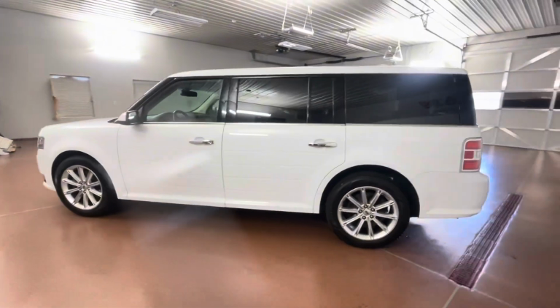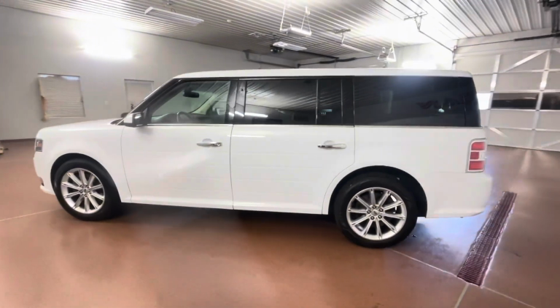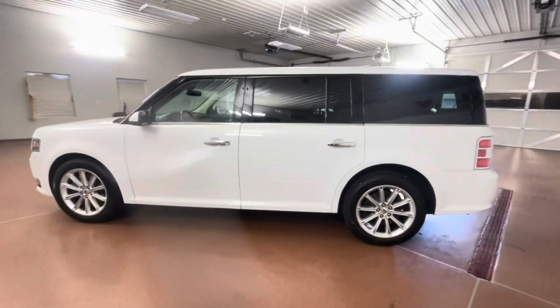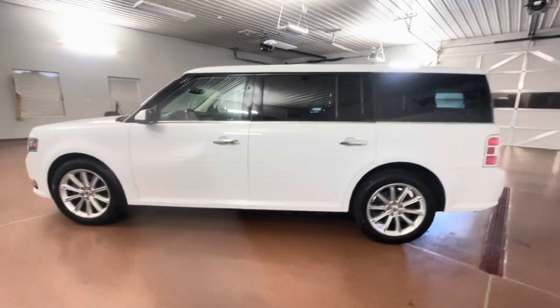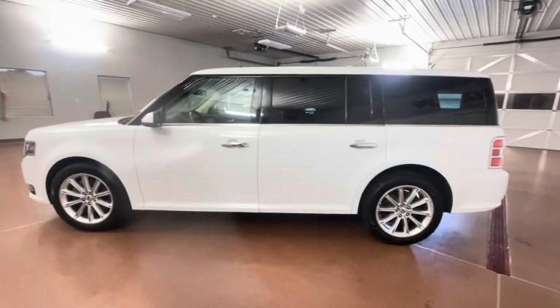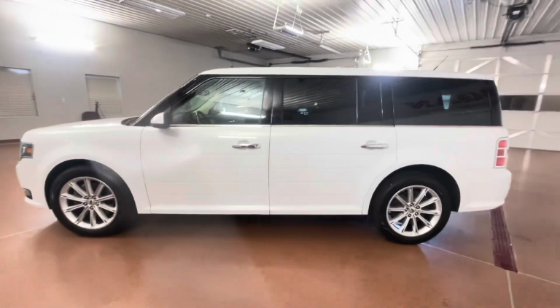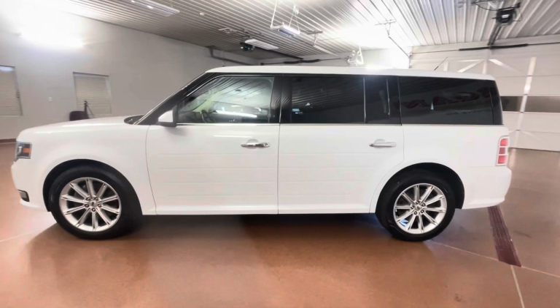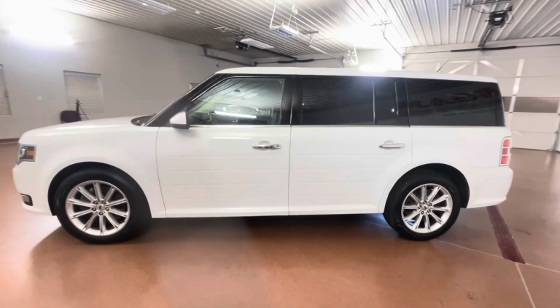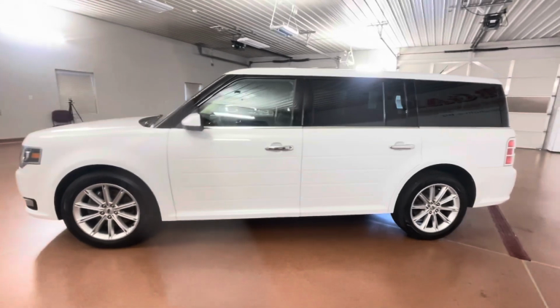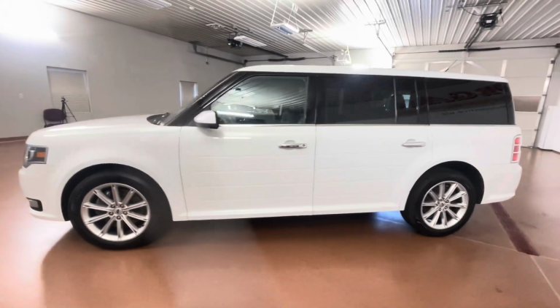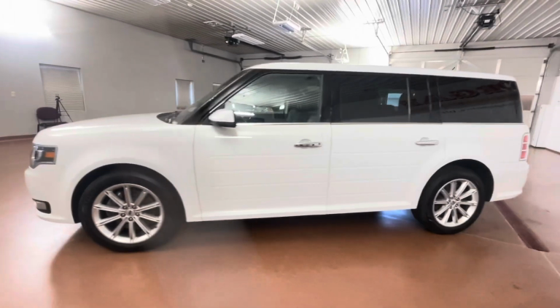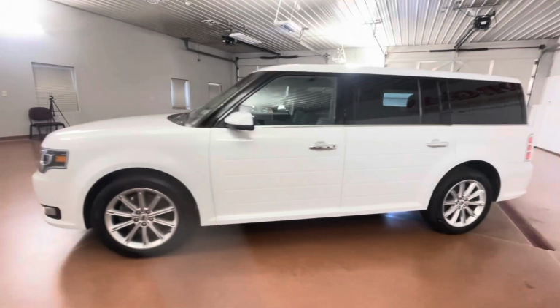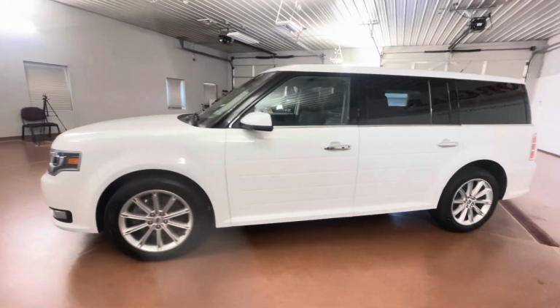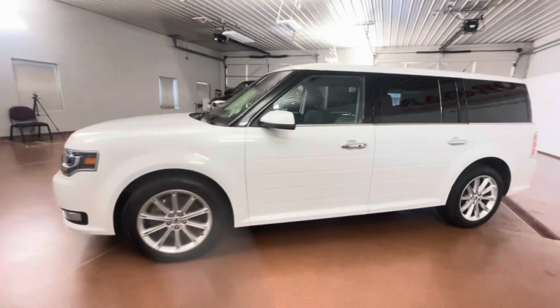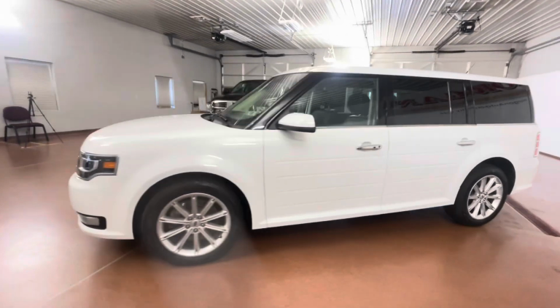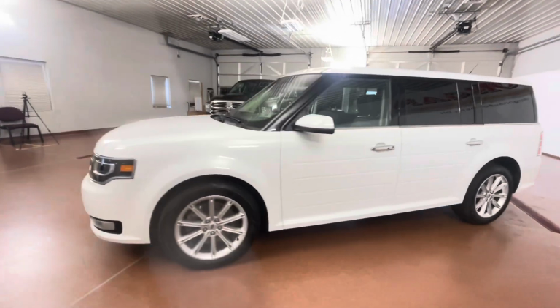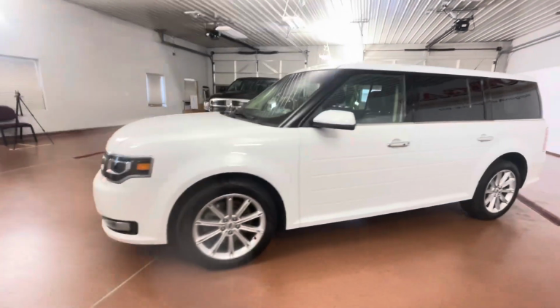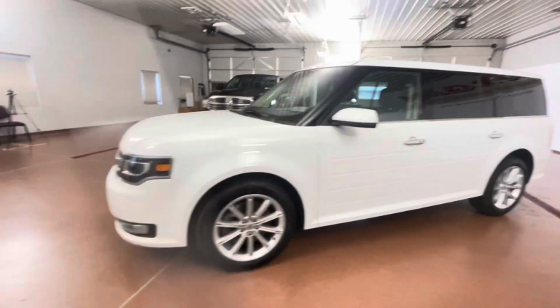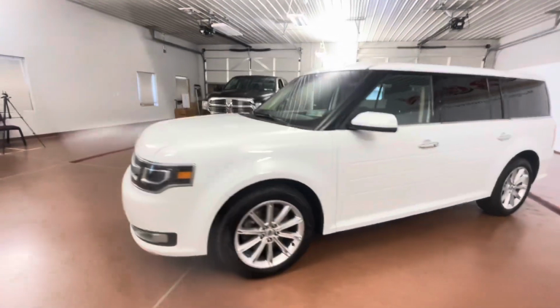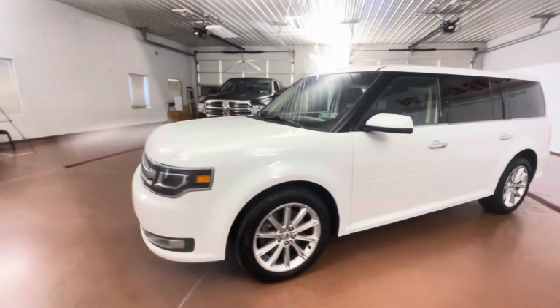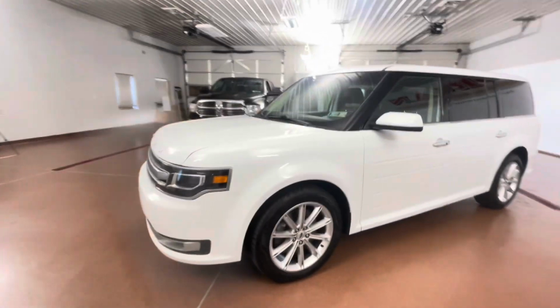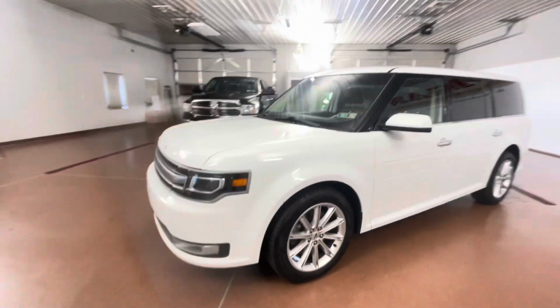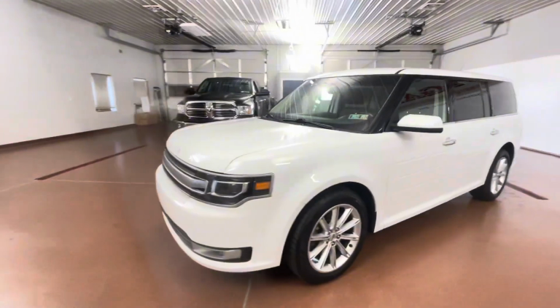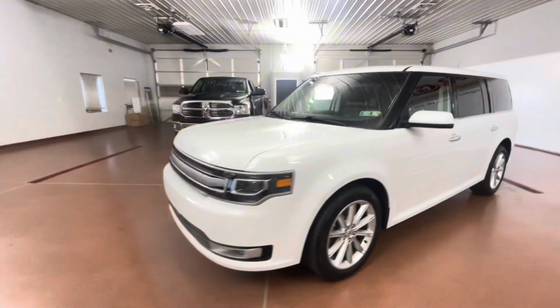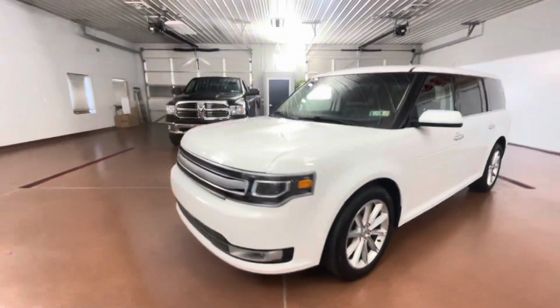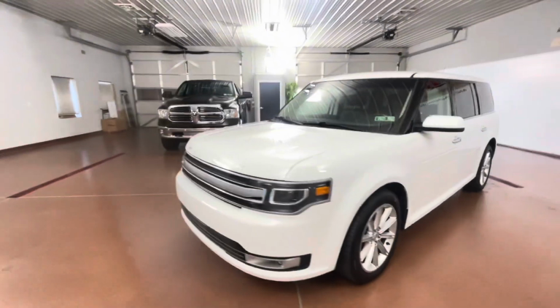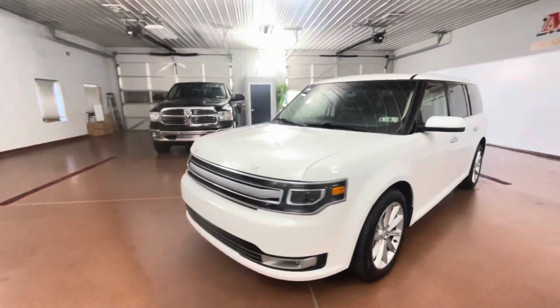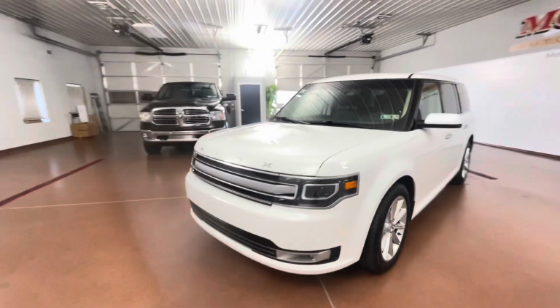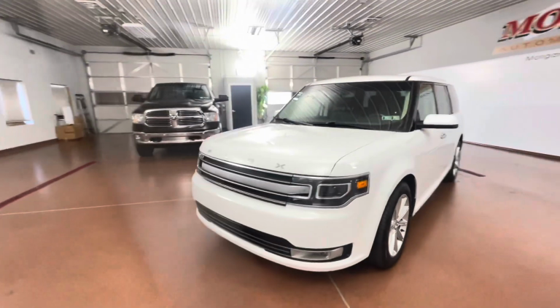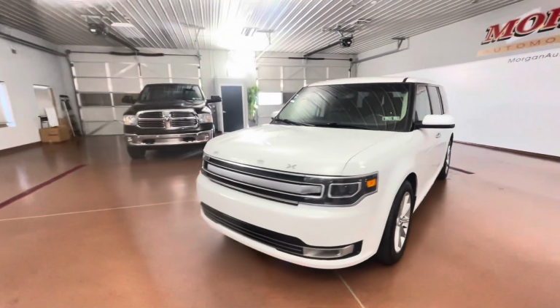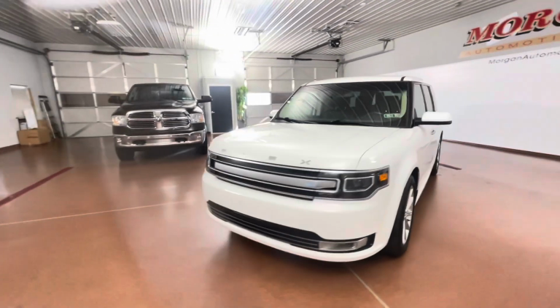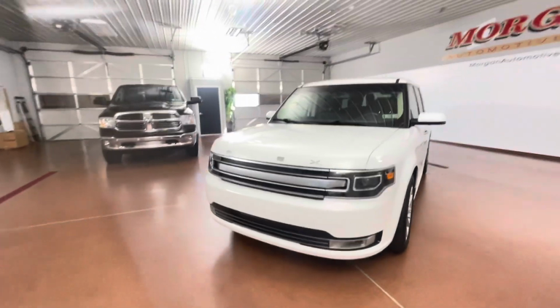If you're interested in this vehicle, please give us a call at 717-664-3833. Thank you.